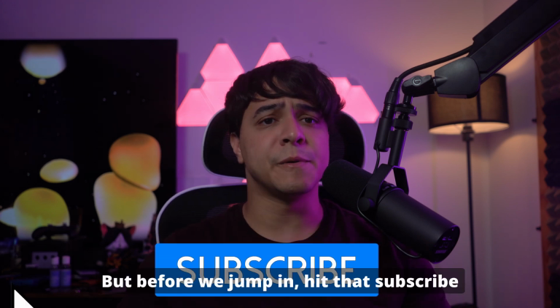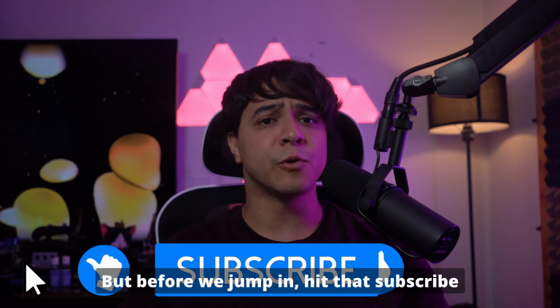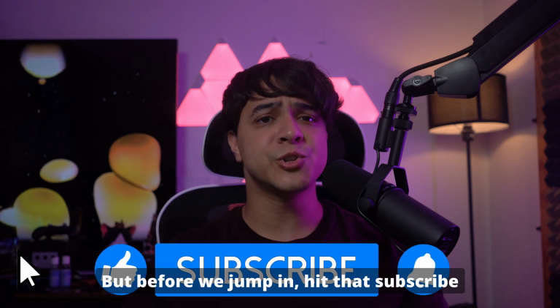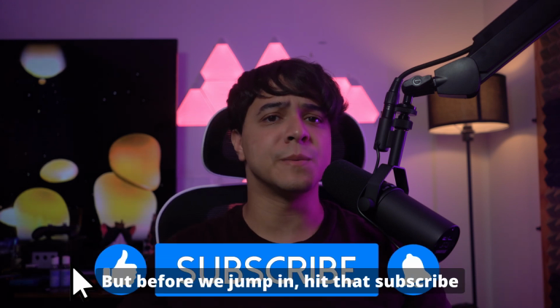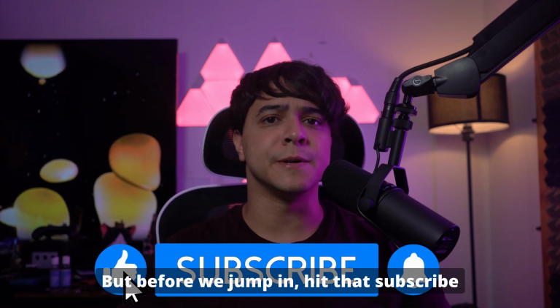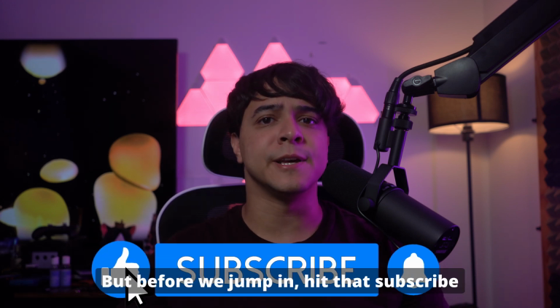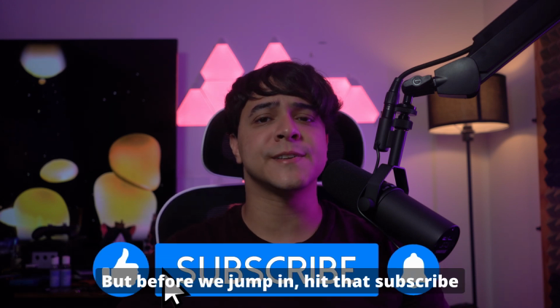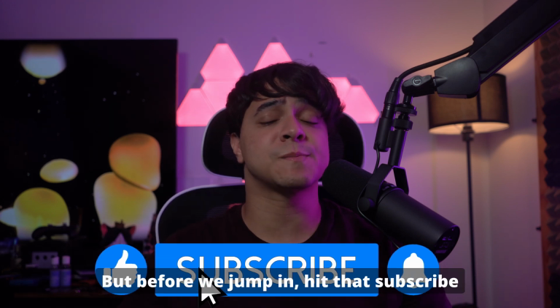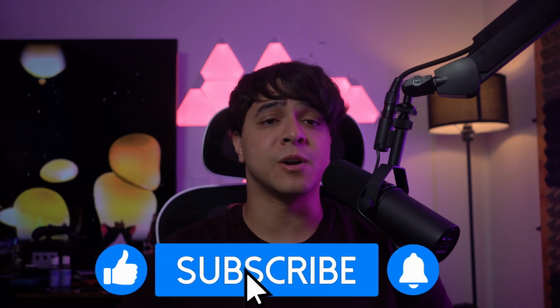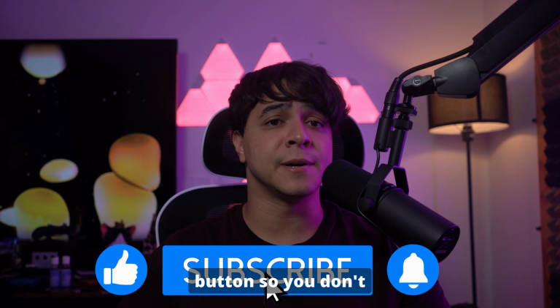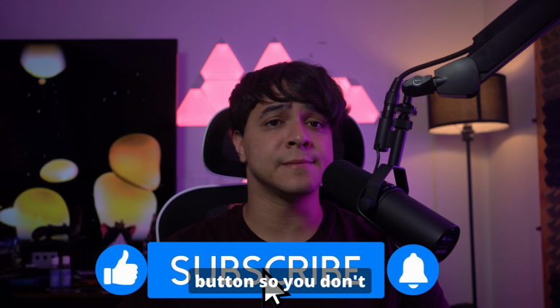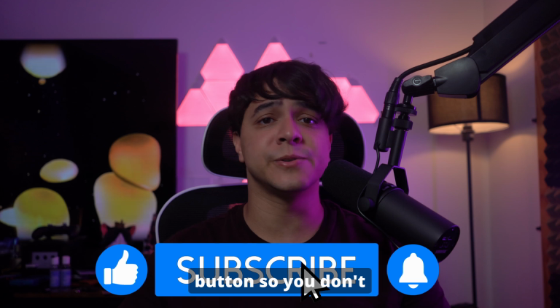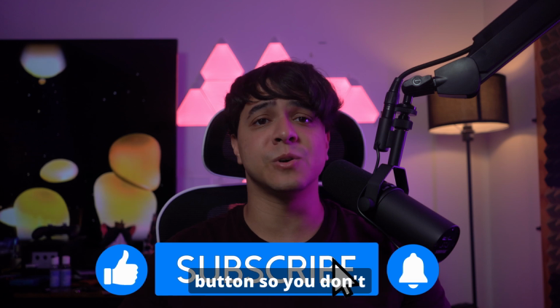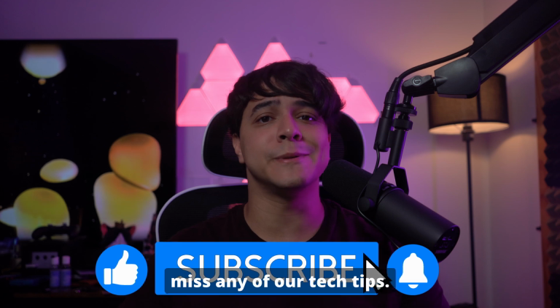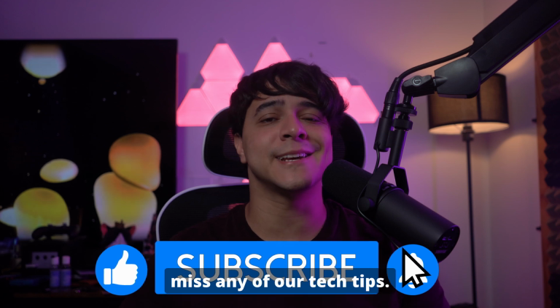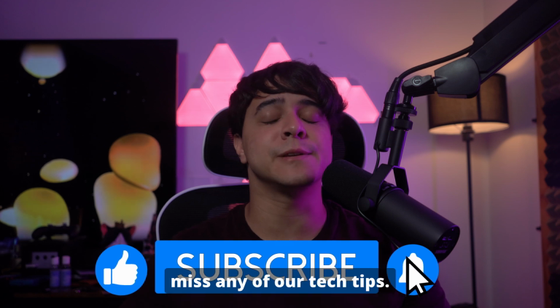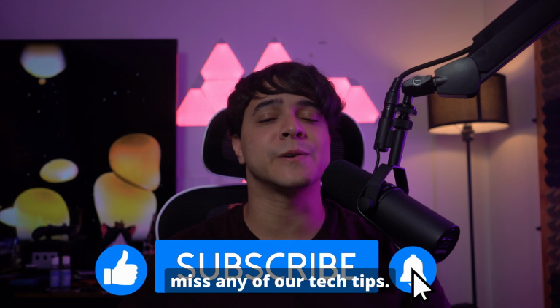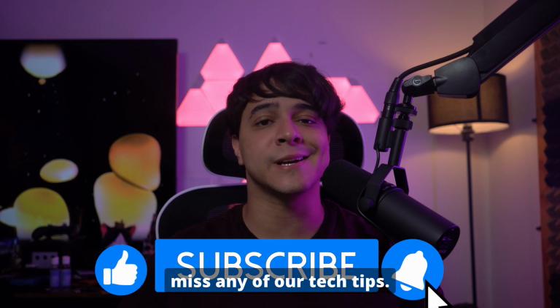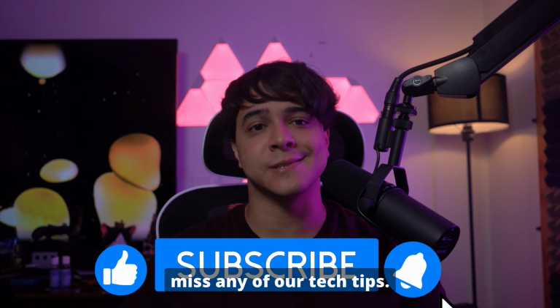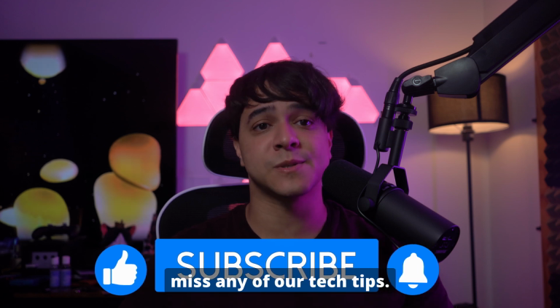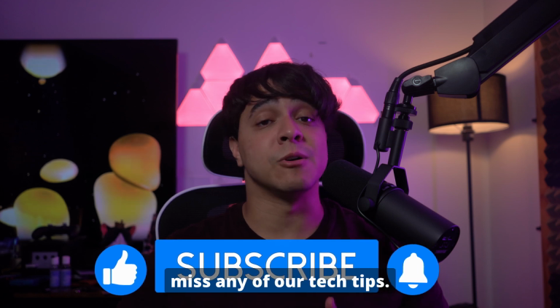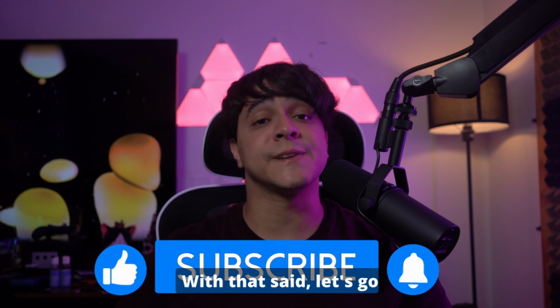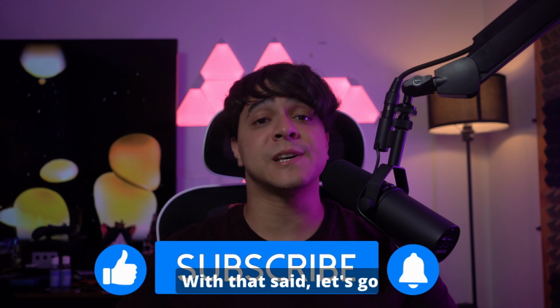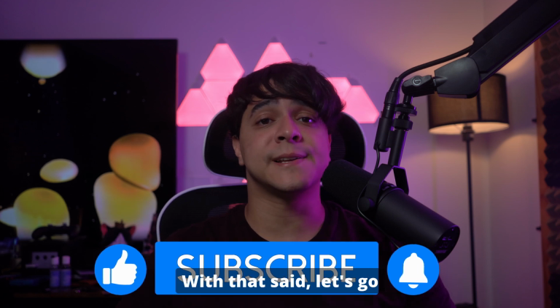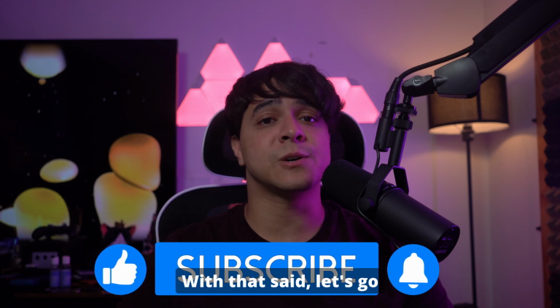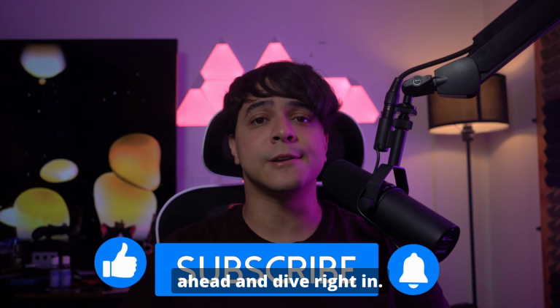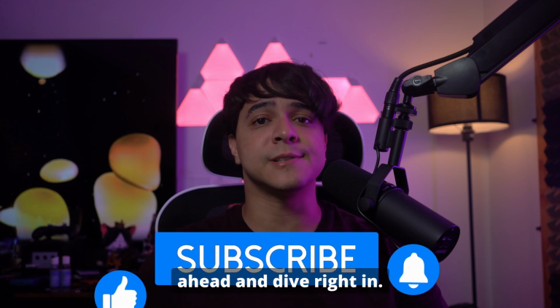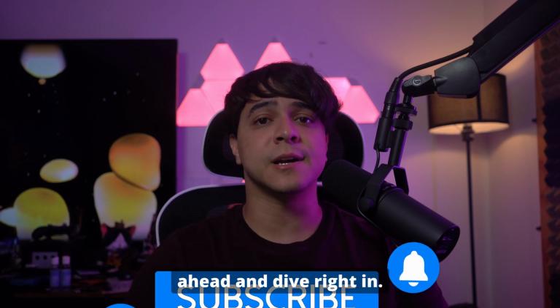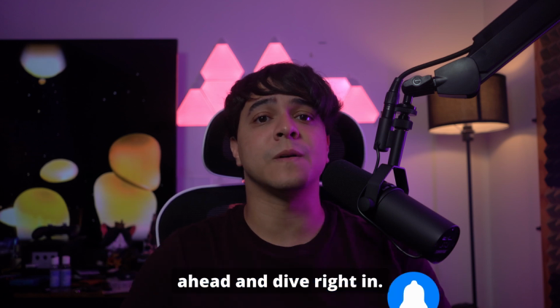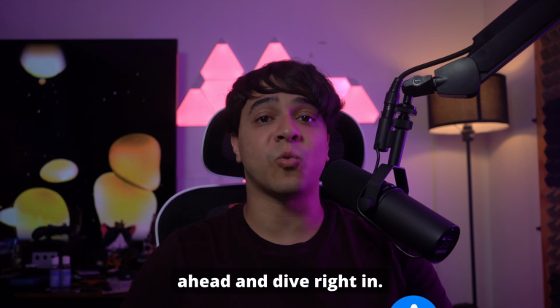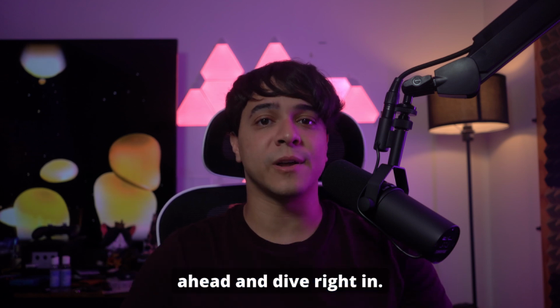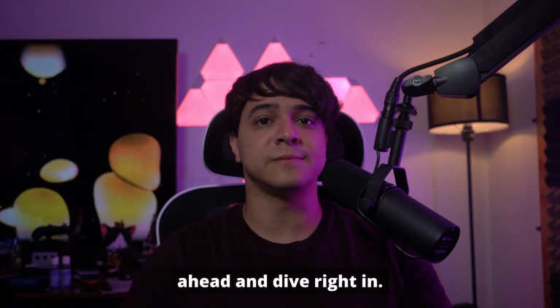But before we jump in, hit that subscribe button so you don't miss any of our tech tips. With that said, let's go ahead and dive right in.